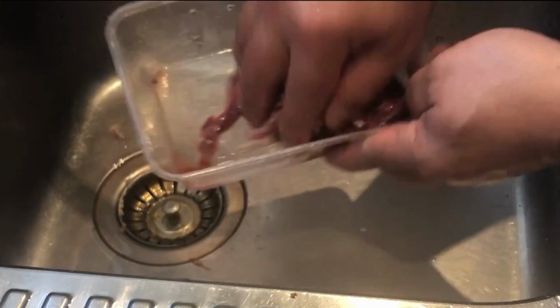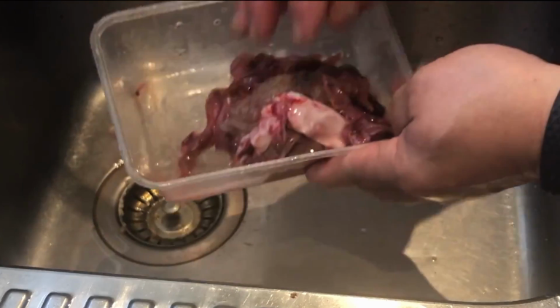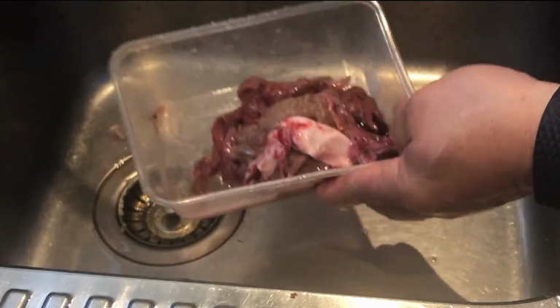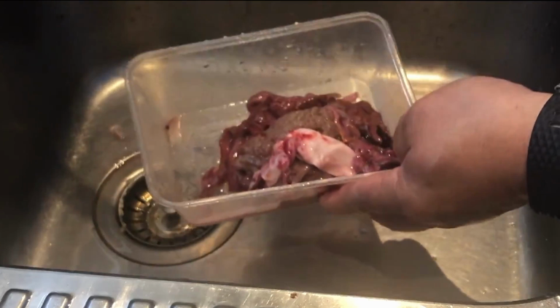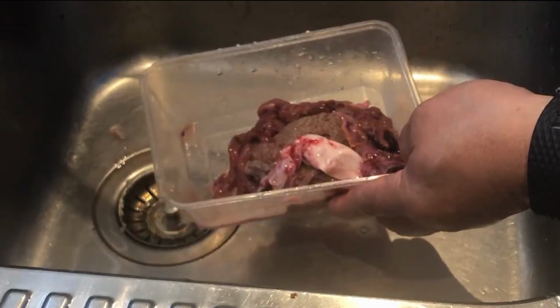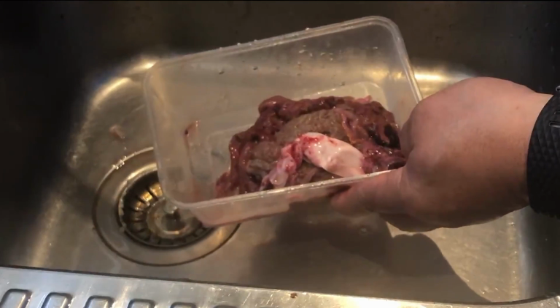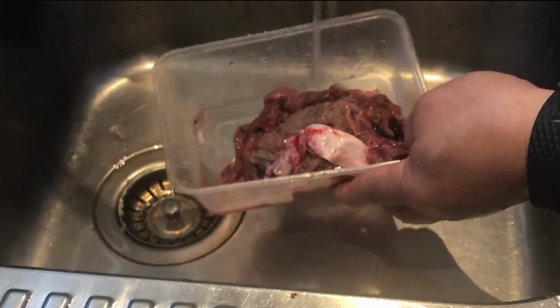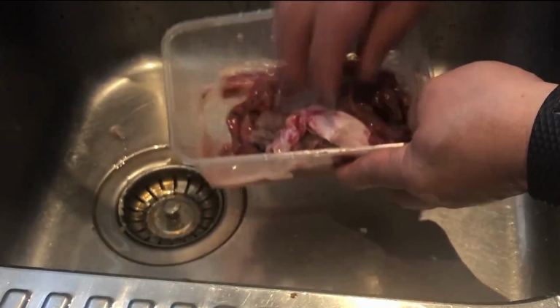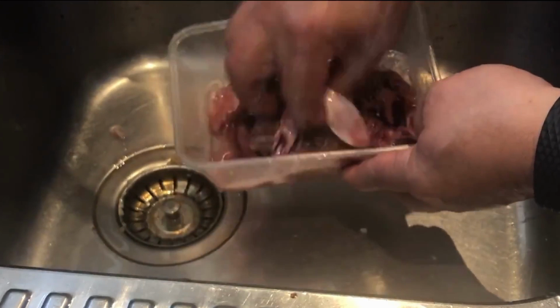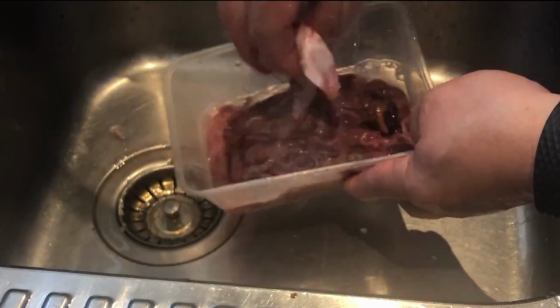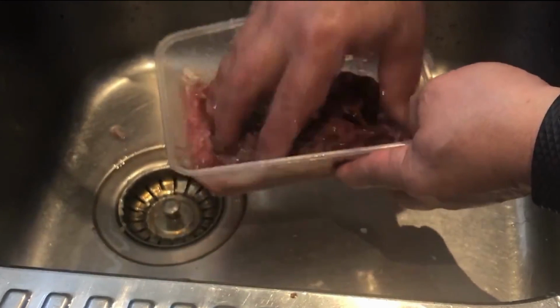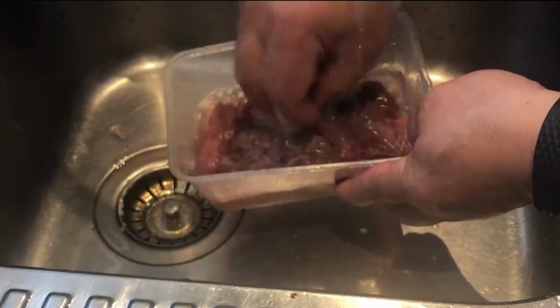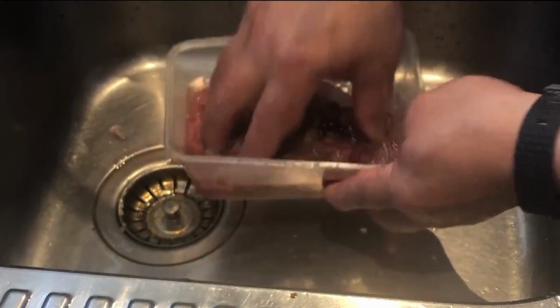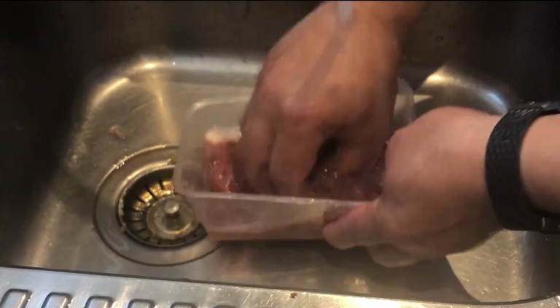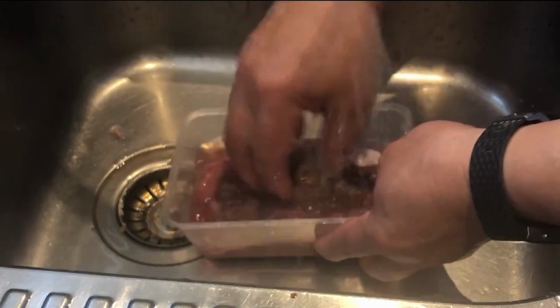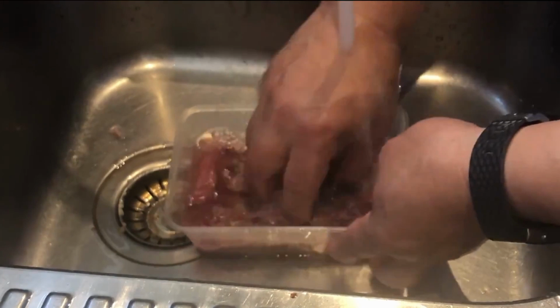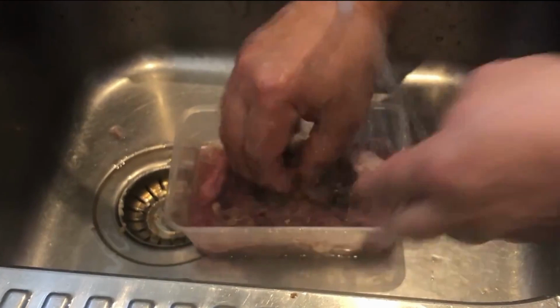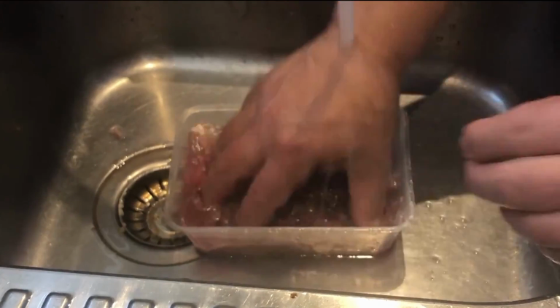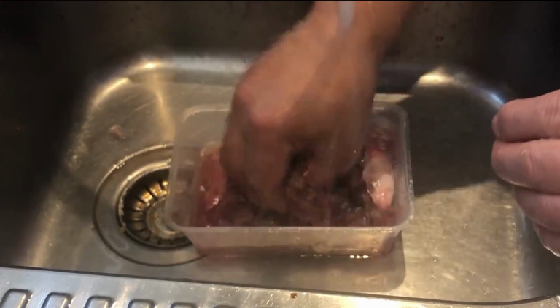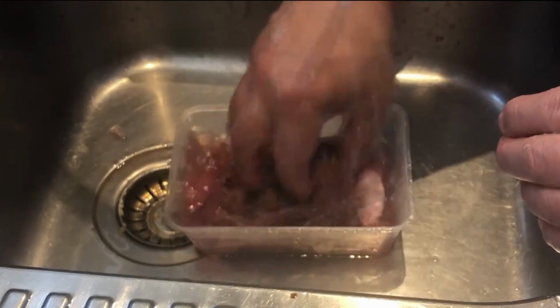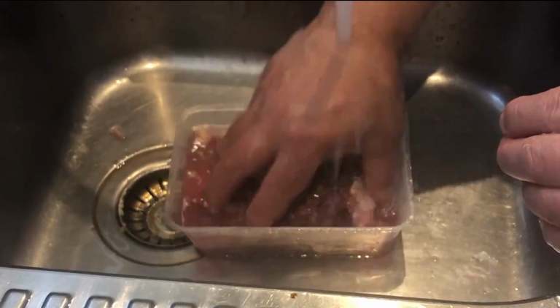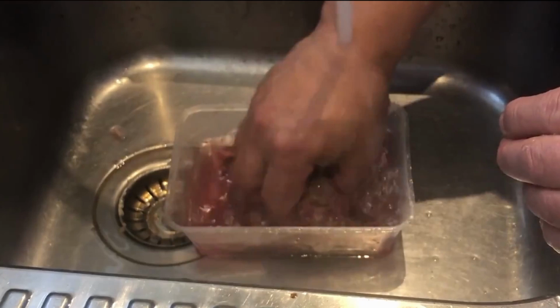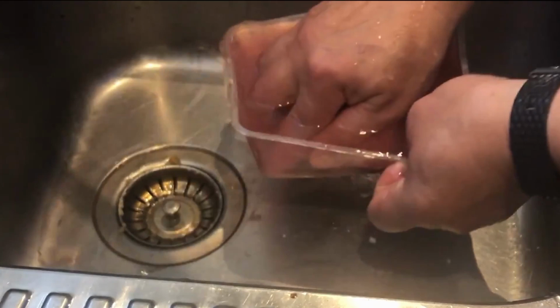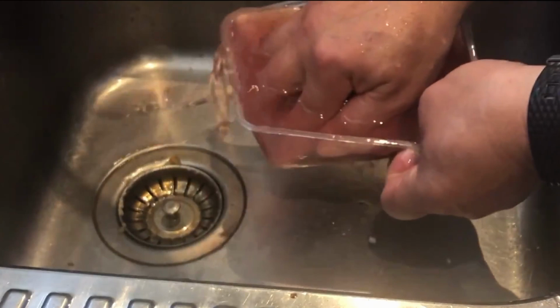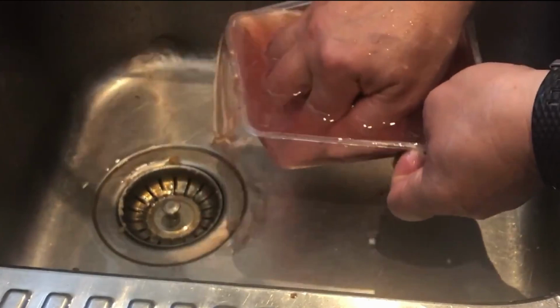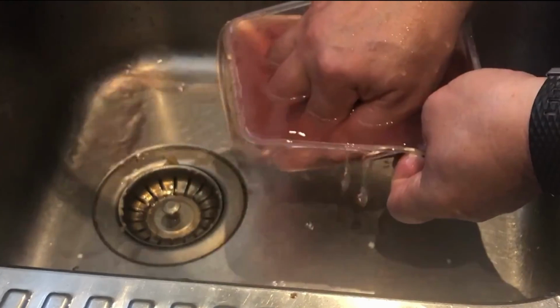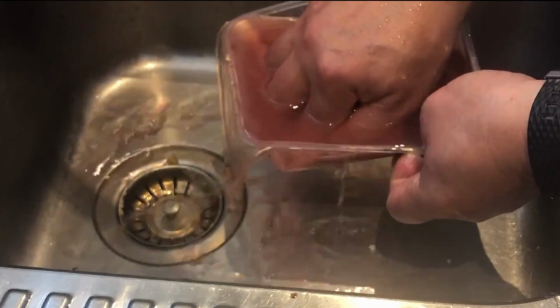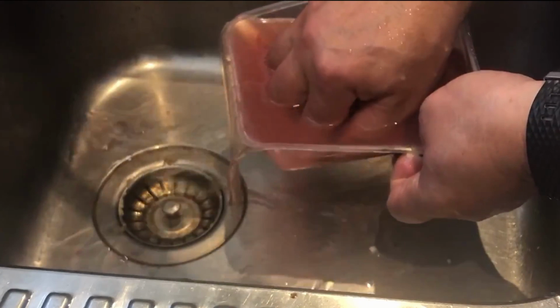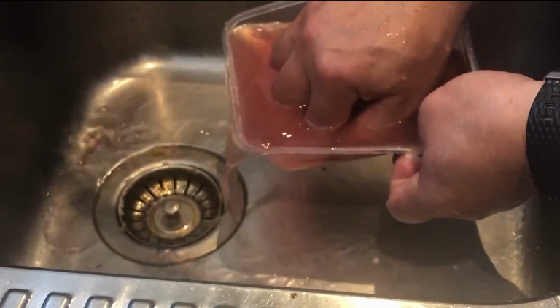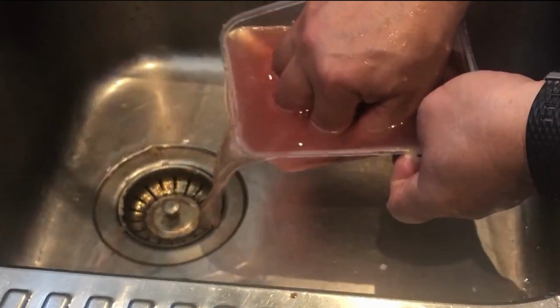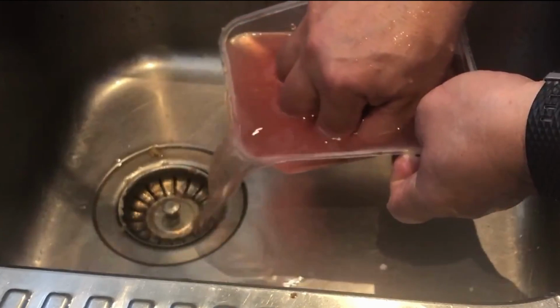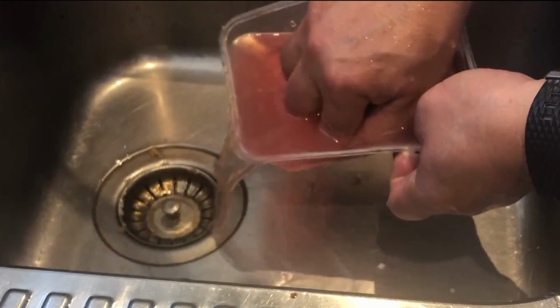Boom. My cat must go out. Okay, one more round. Do this until the water is clear, I guess.